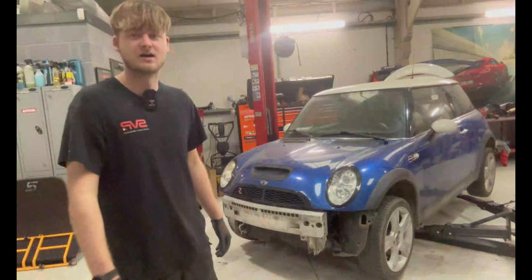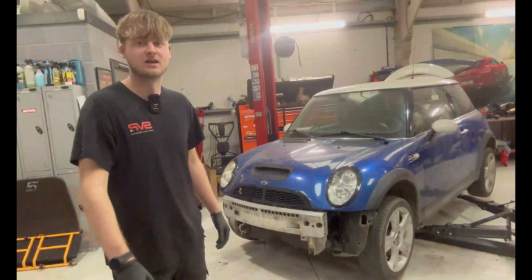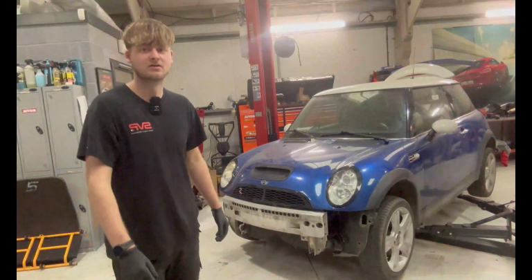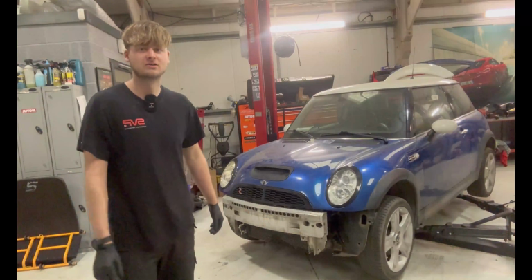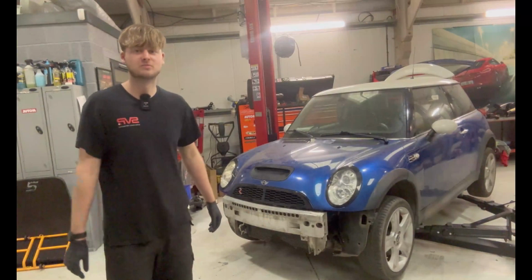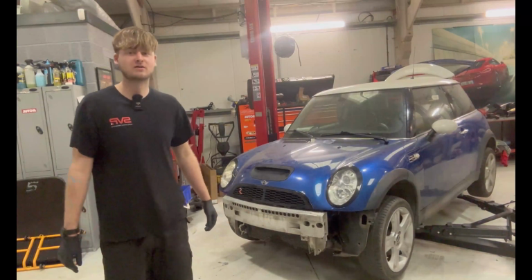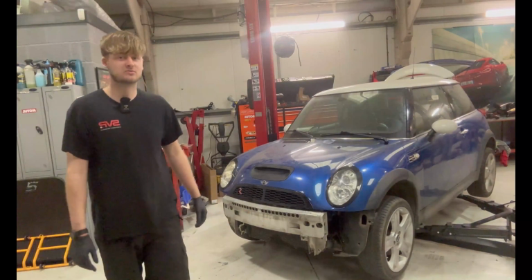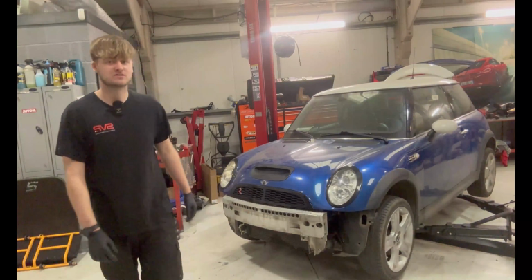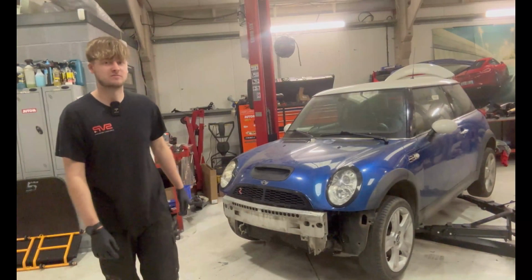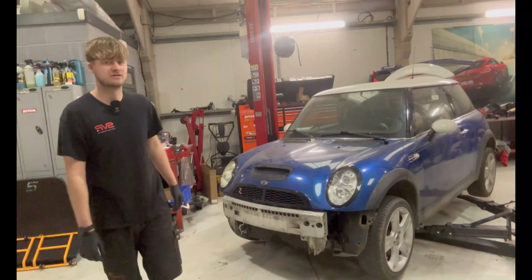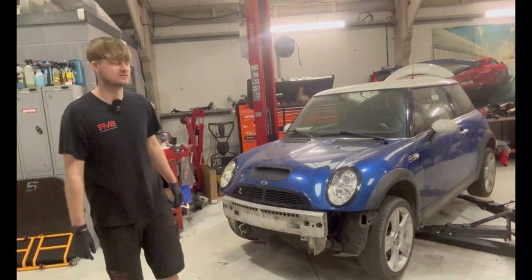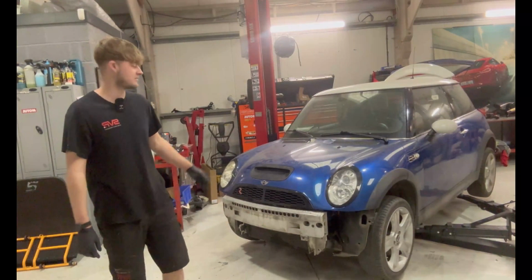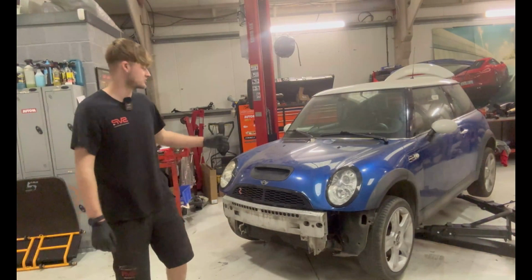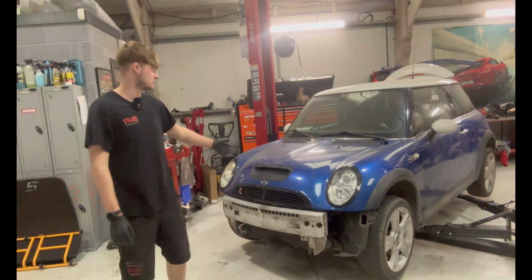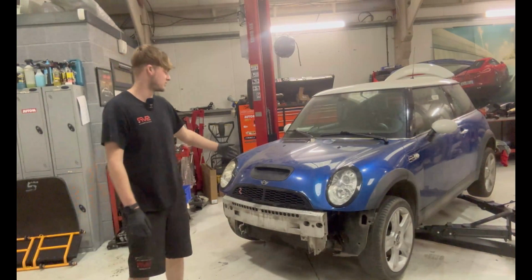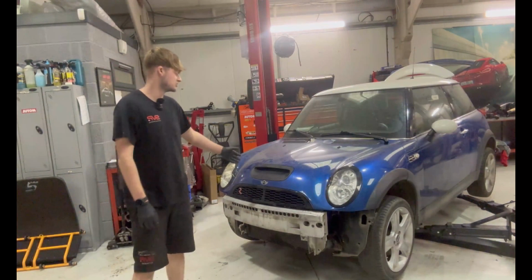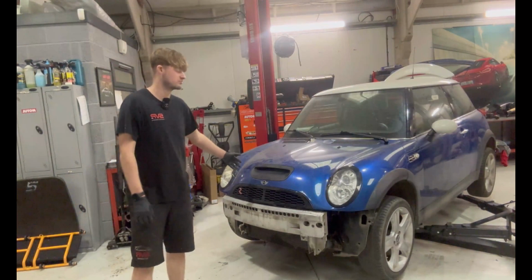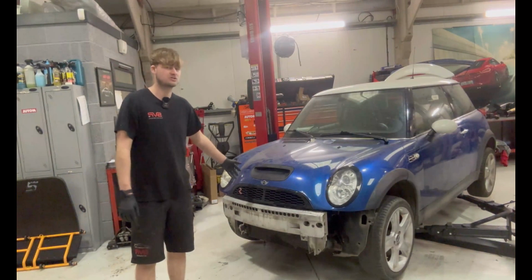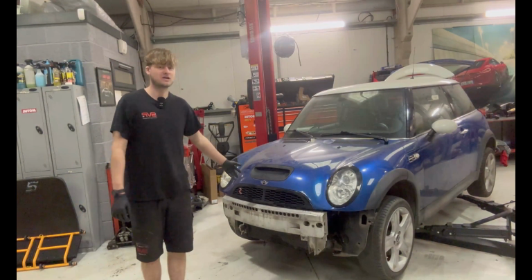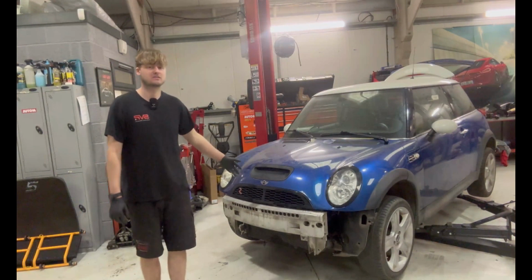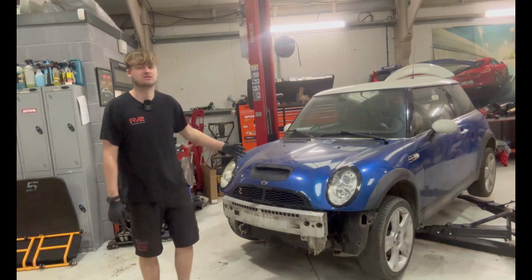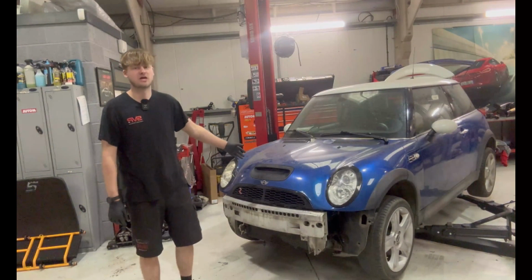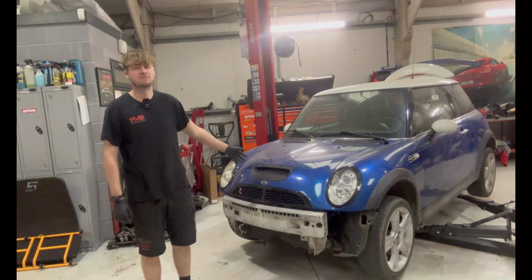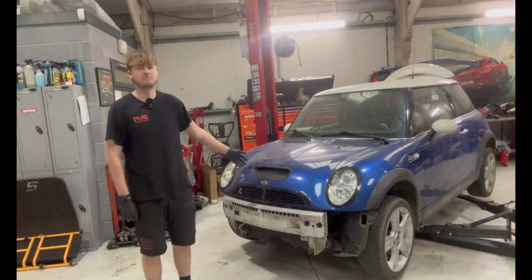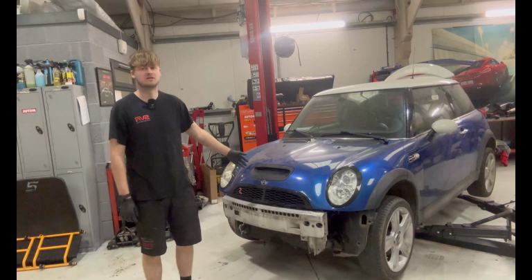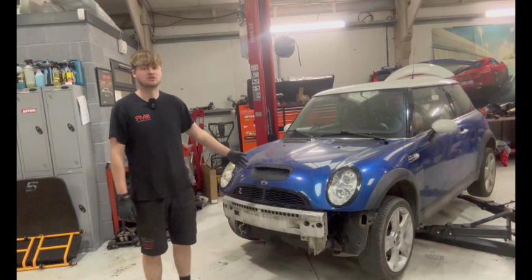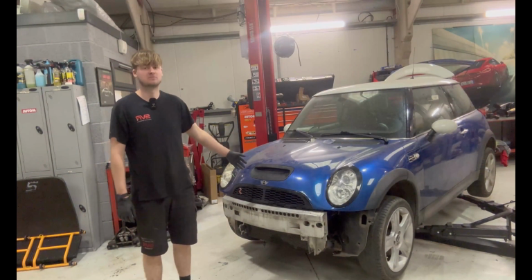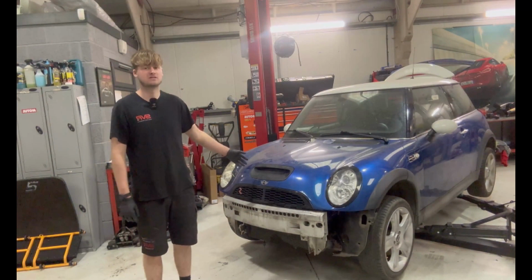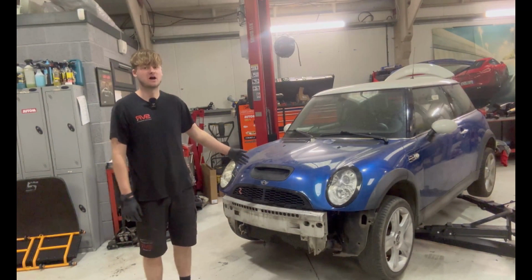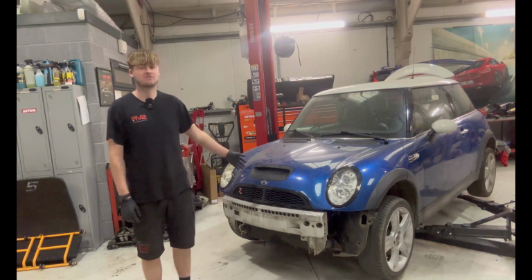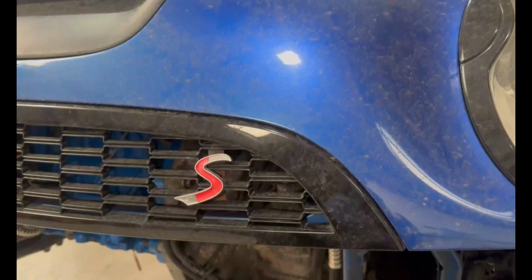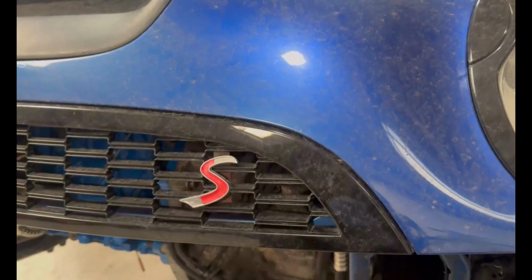Hello guys and welcome to SVP. Today we're joined by a new project in the shape of a Mini Cooper SR53.